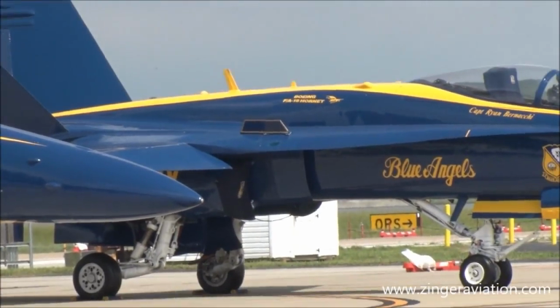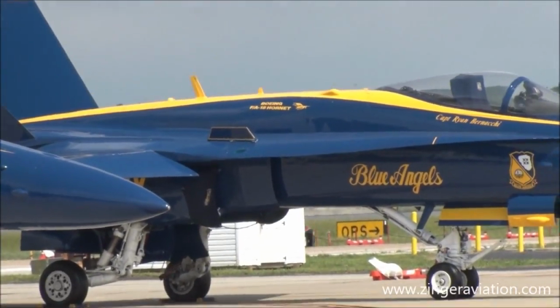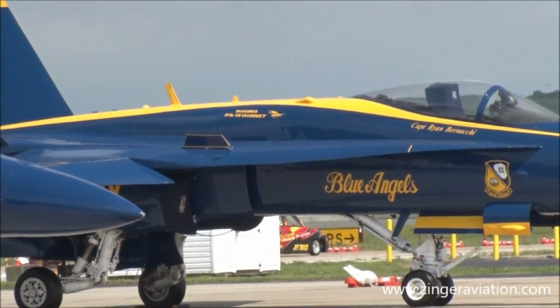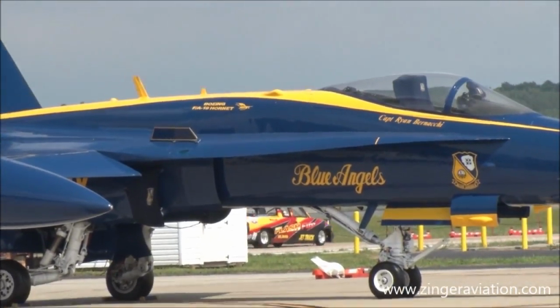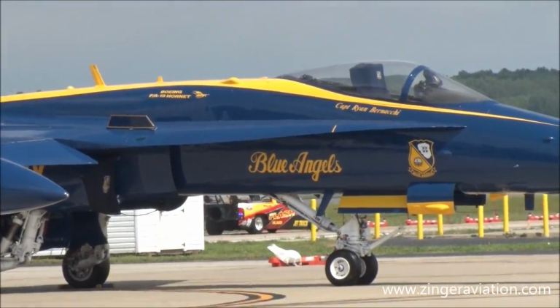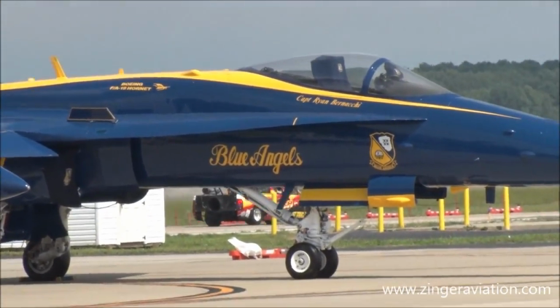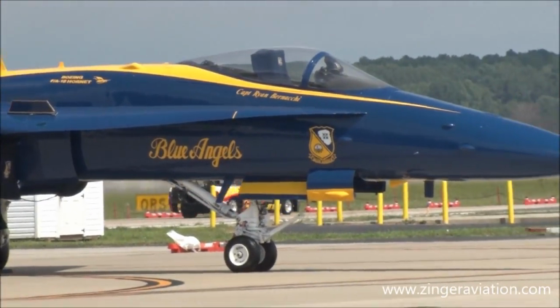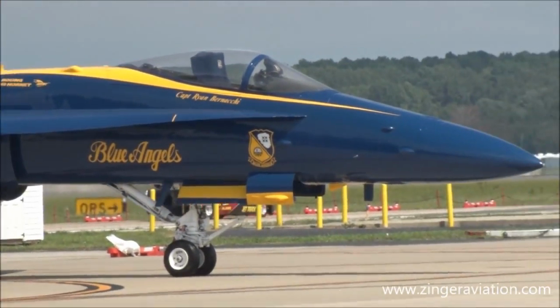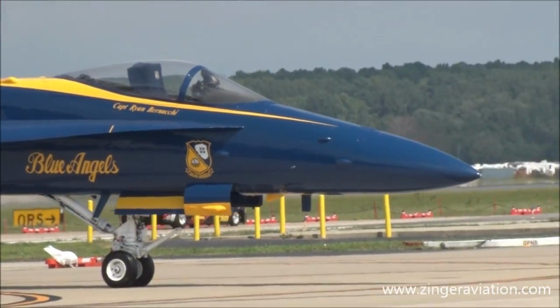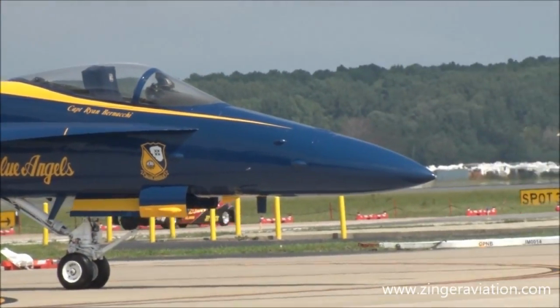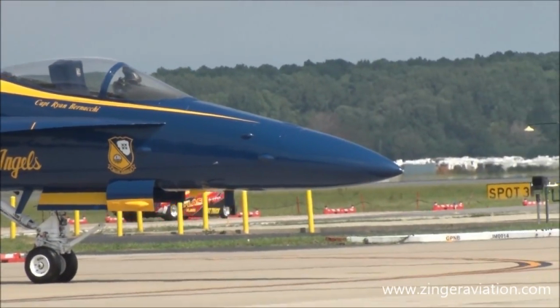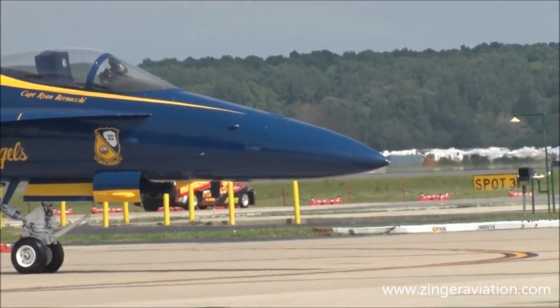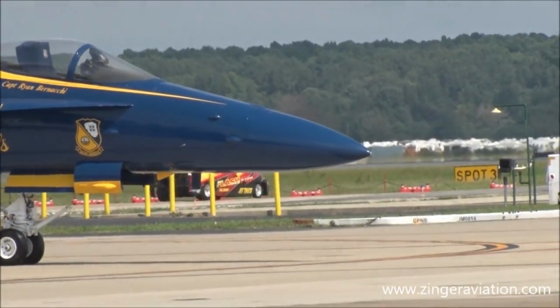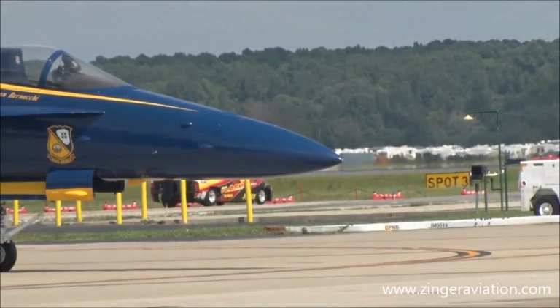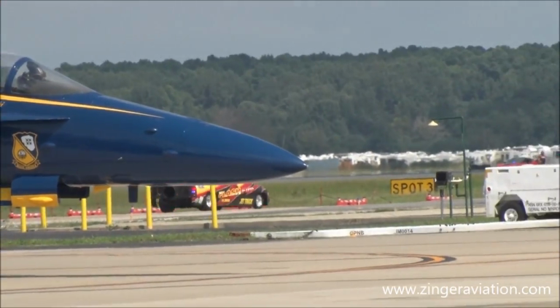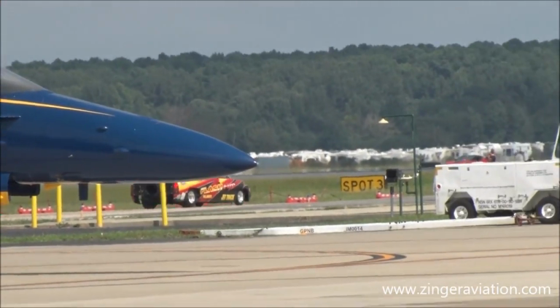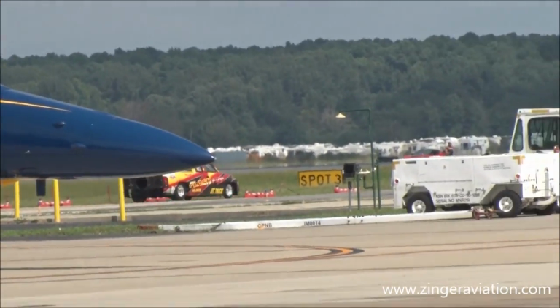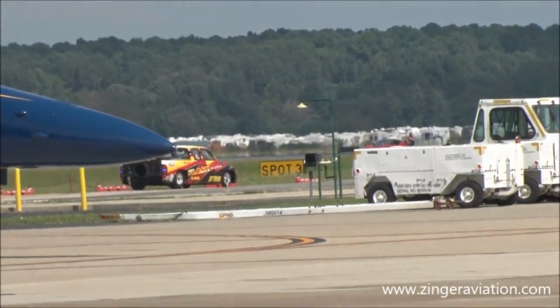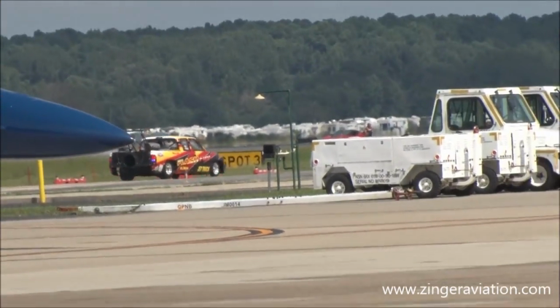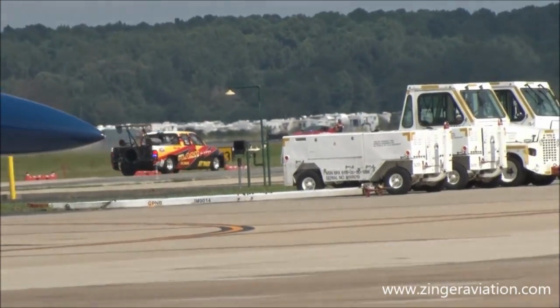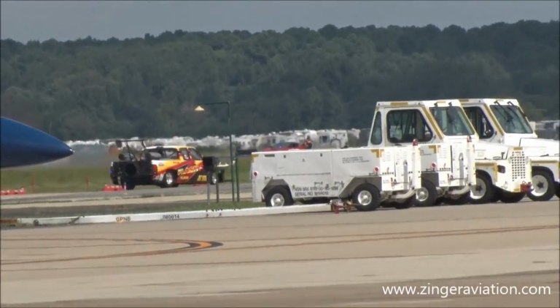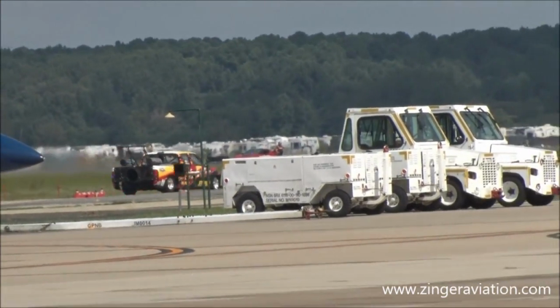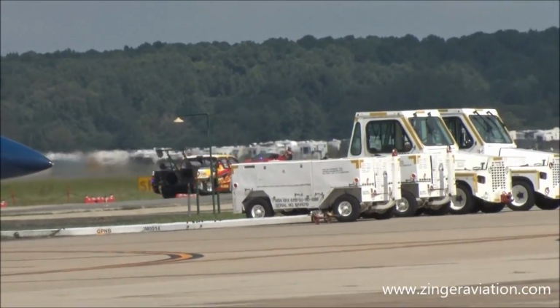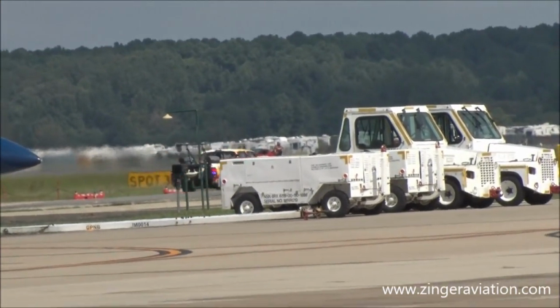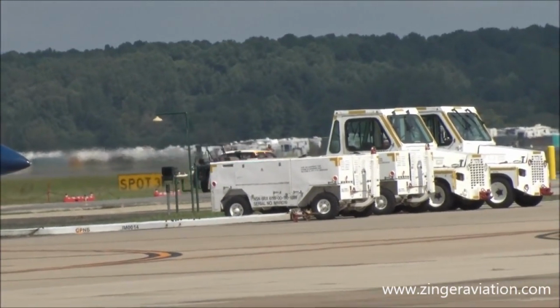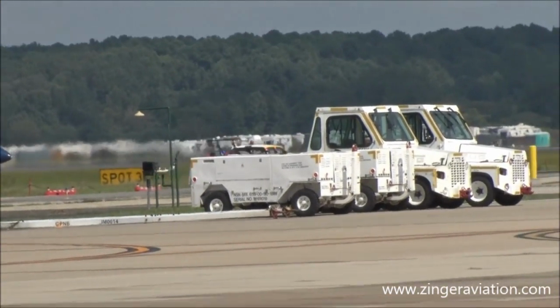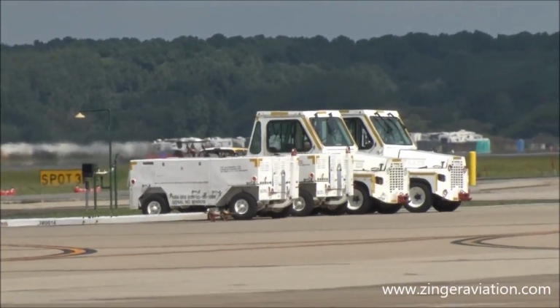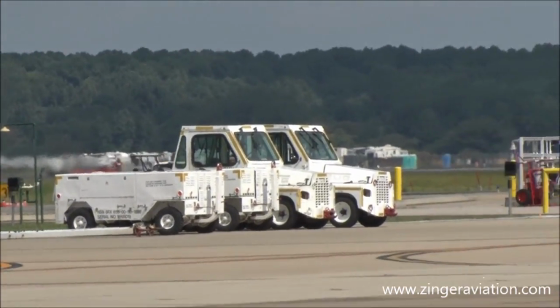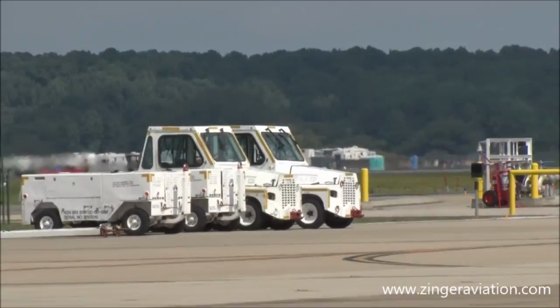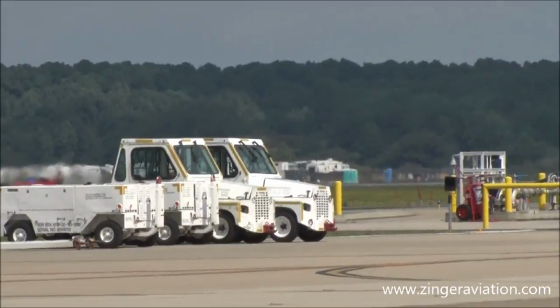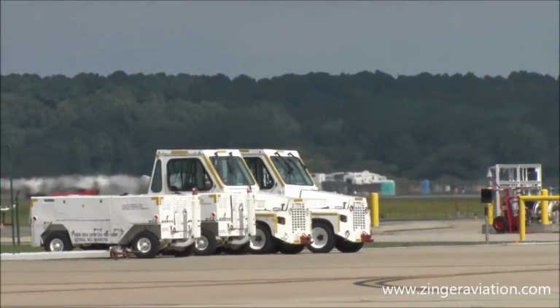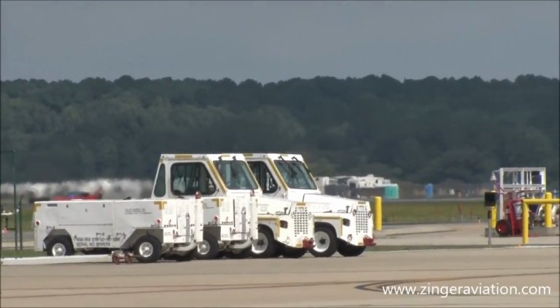The original cost of that engine to the U.S. government was over a million dollars.